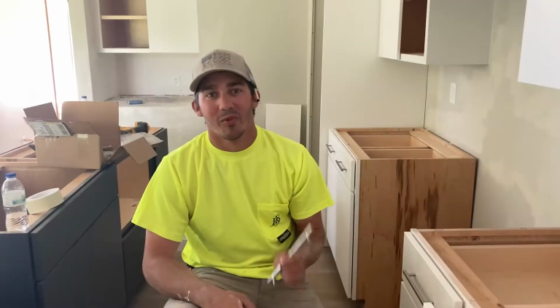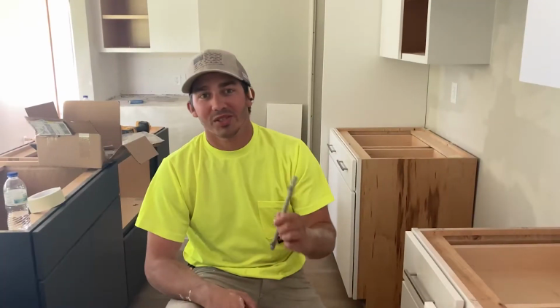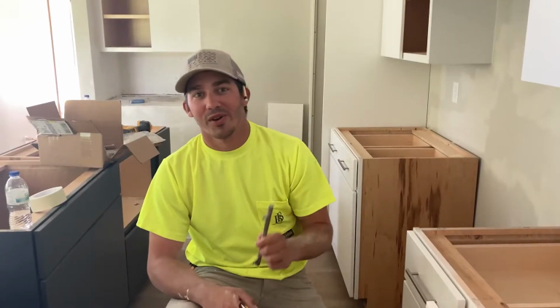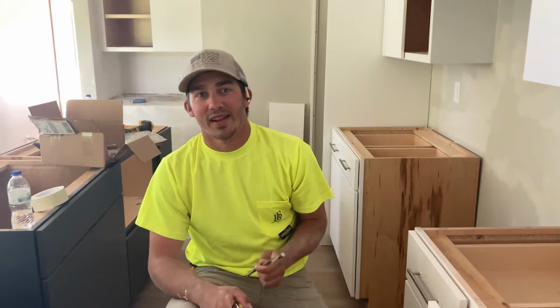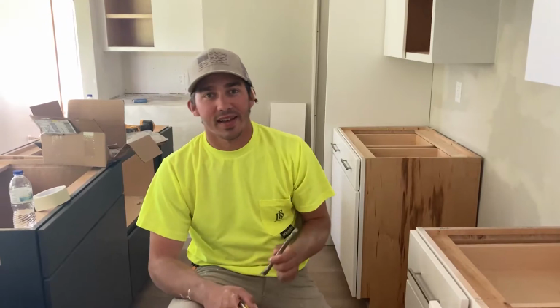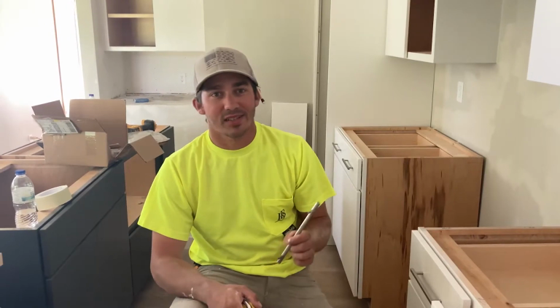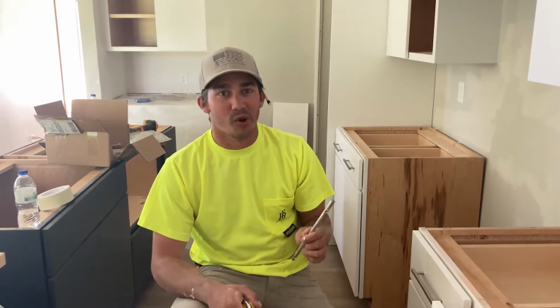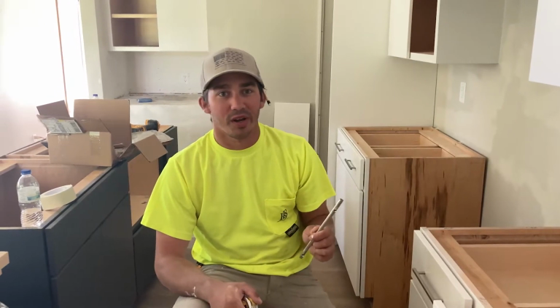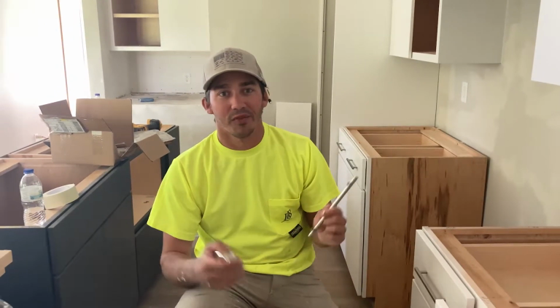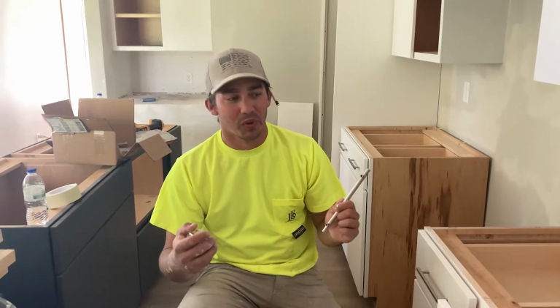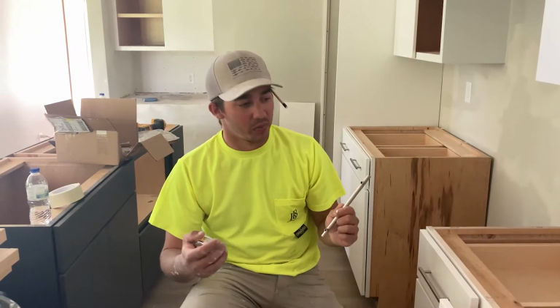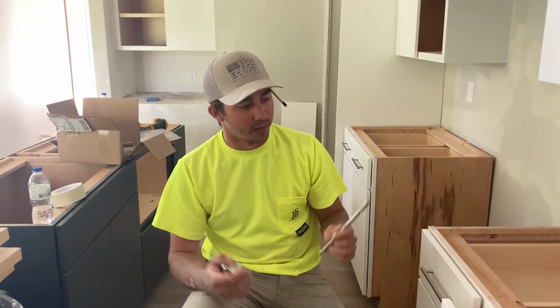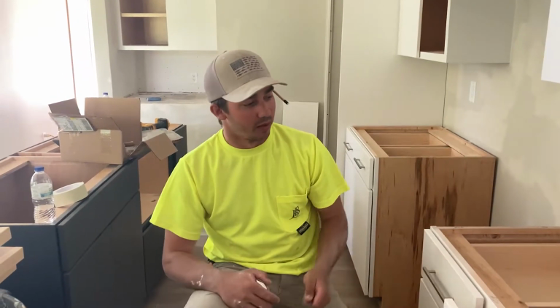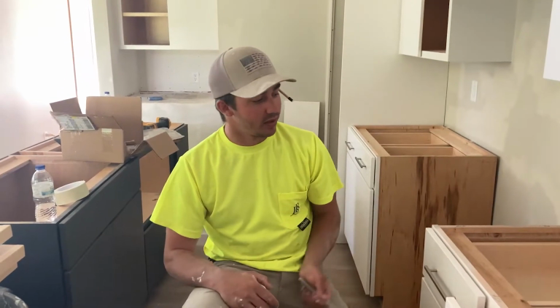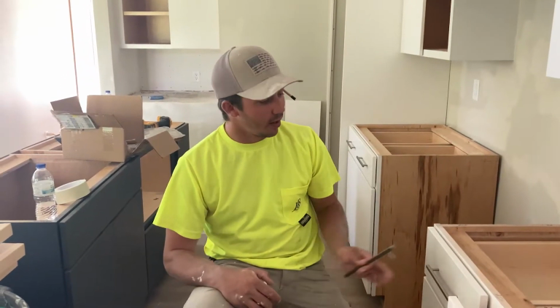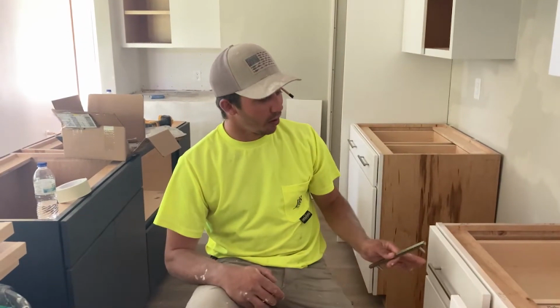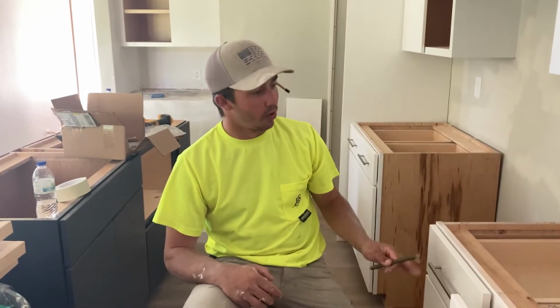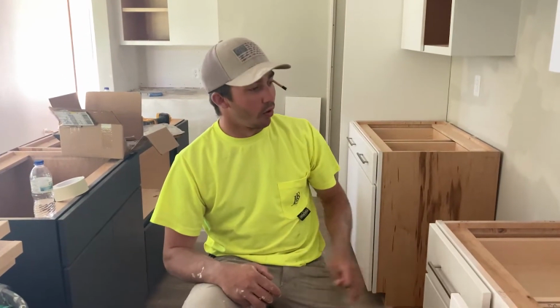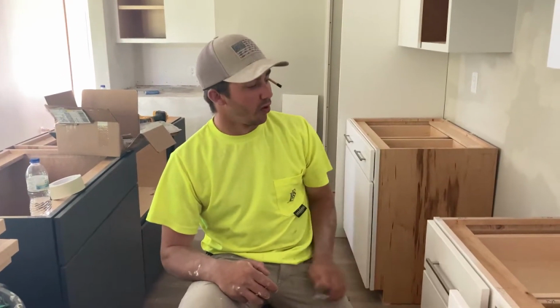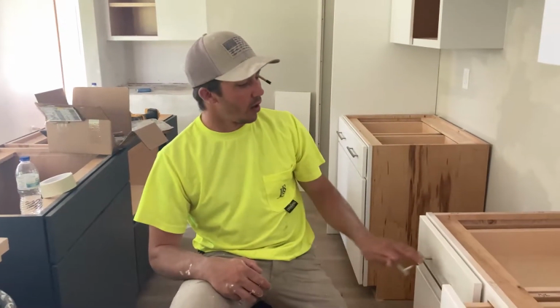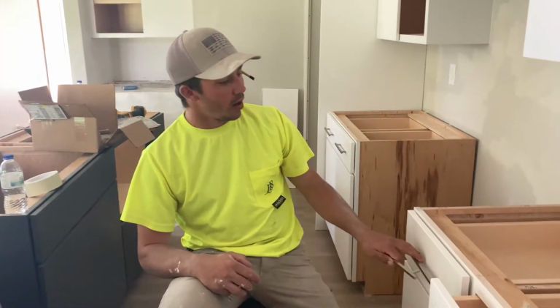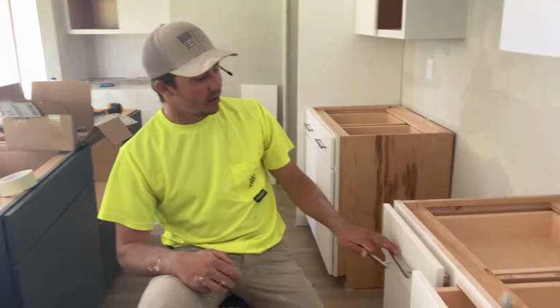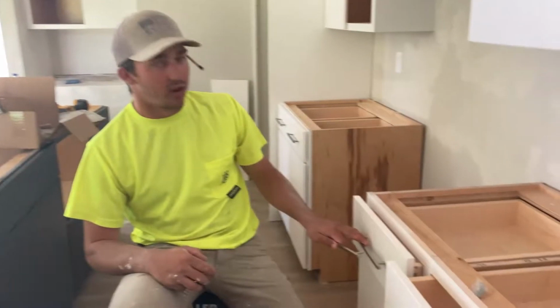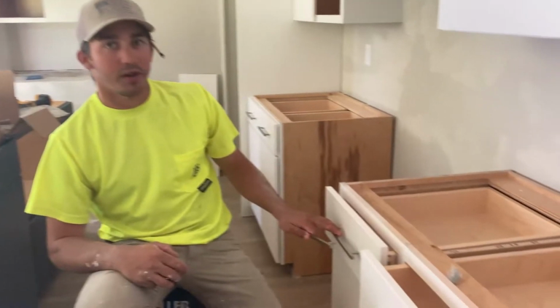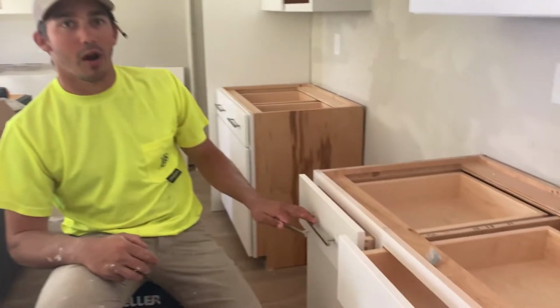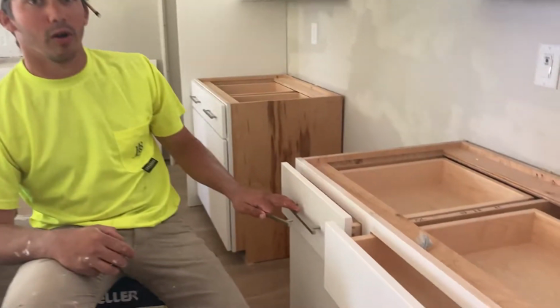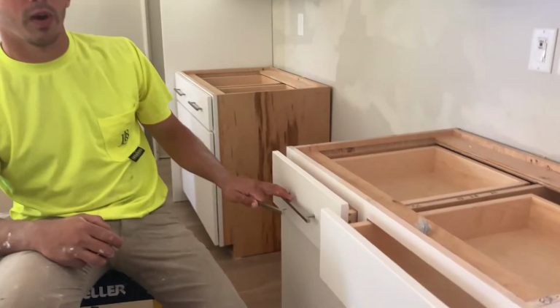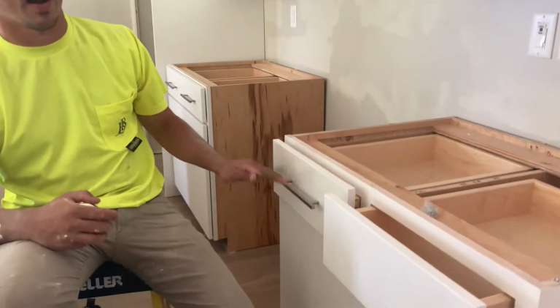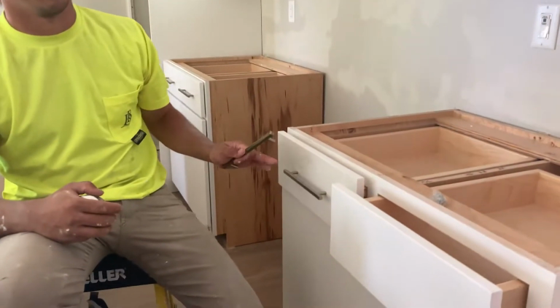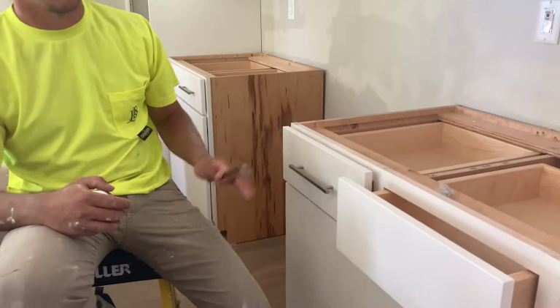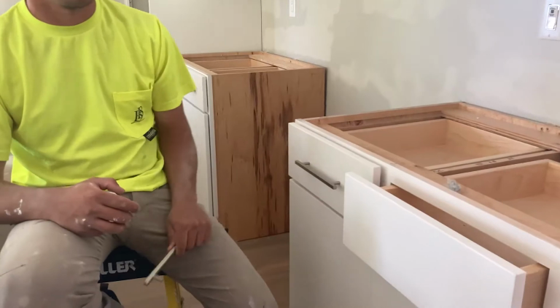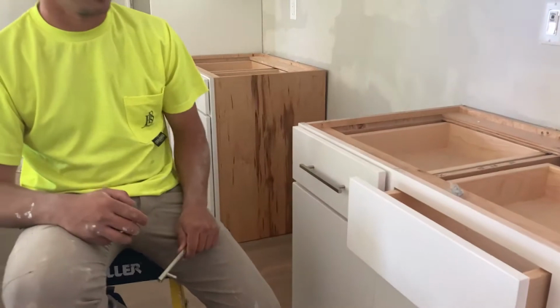What's going on guys? It's Cody here from Brock and Myer Brothers. Today we're going to go over installing your hardware on your cabinets.